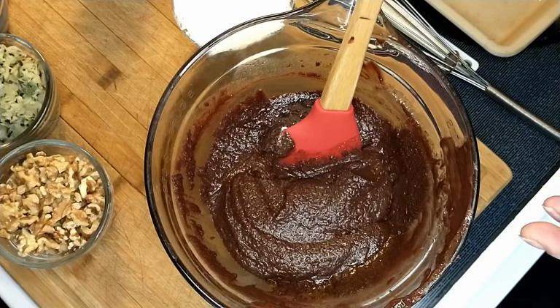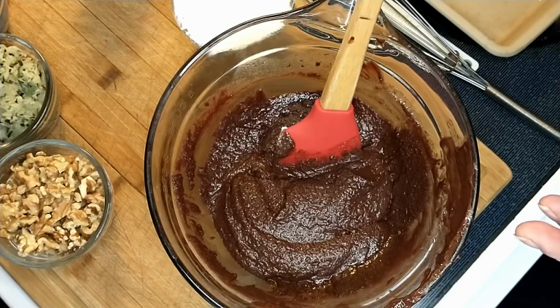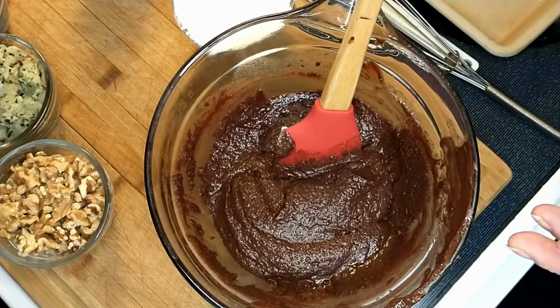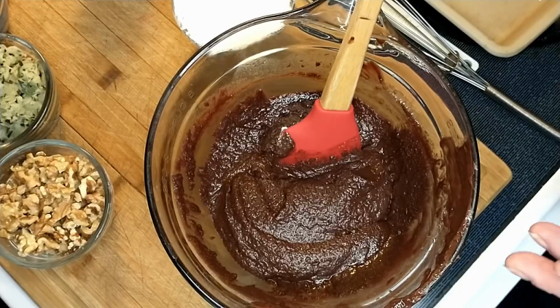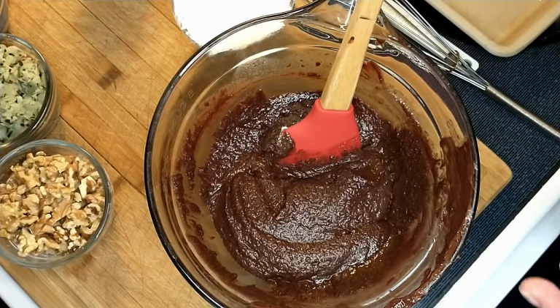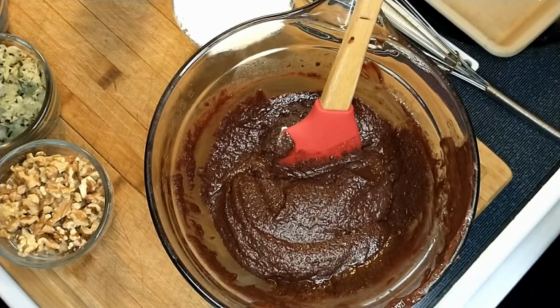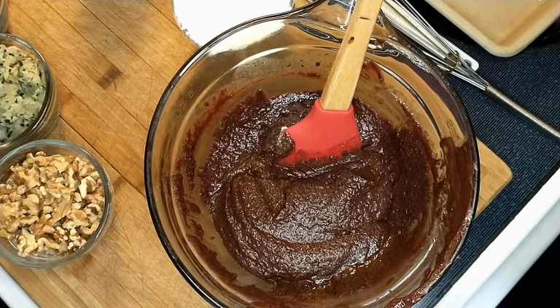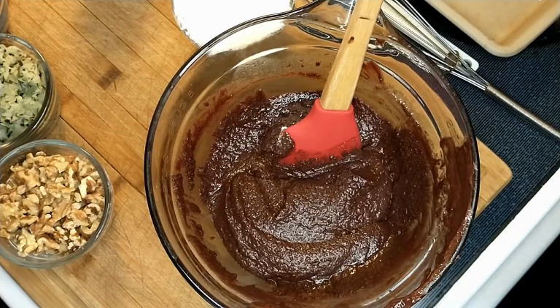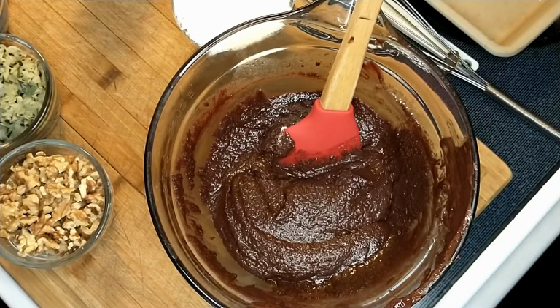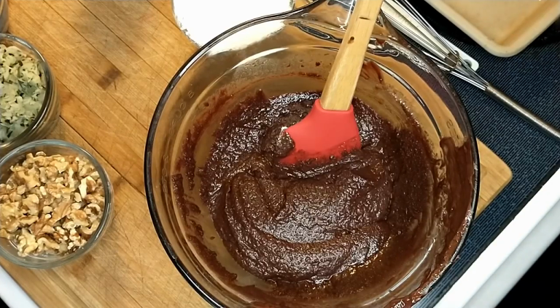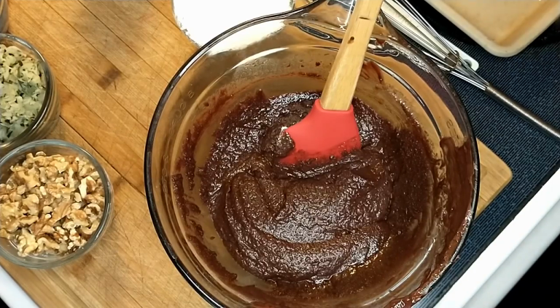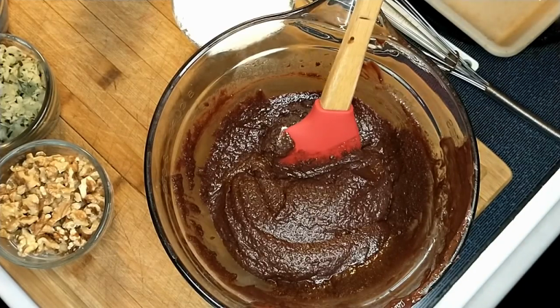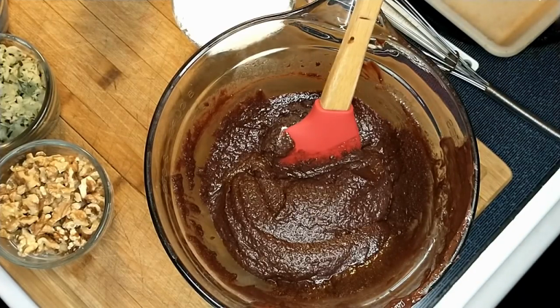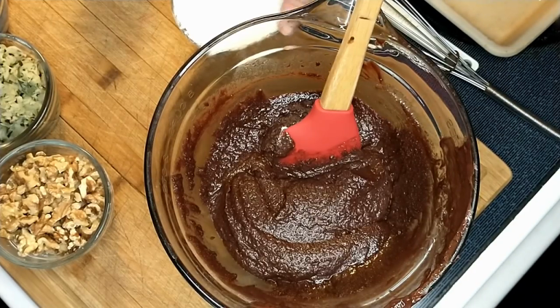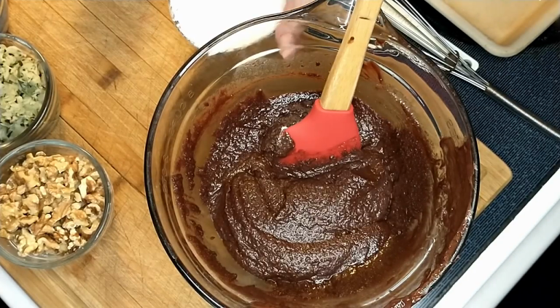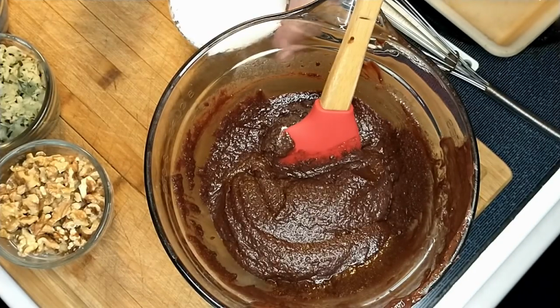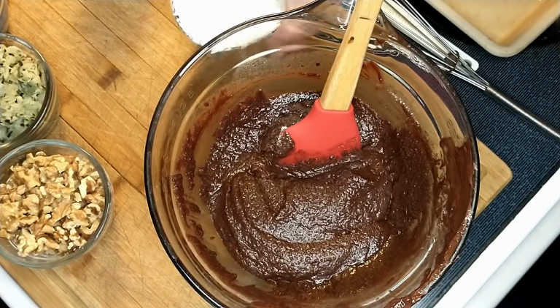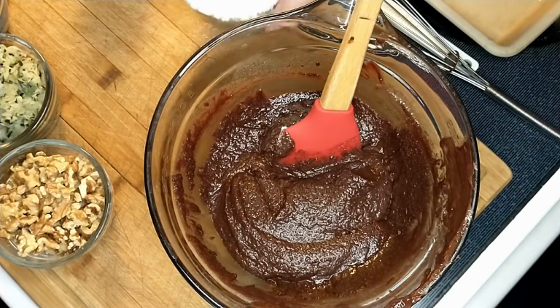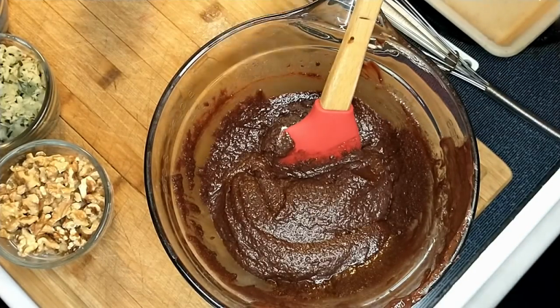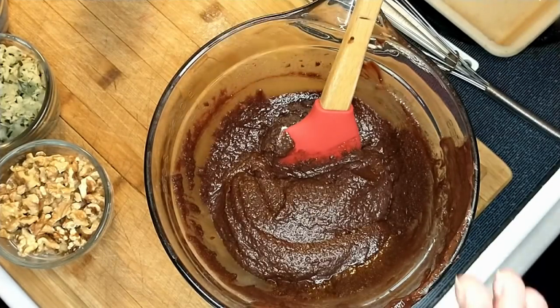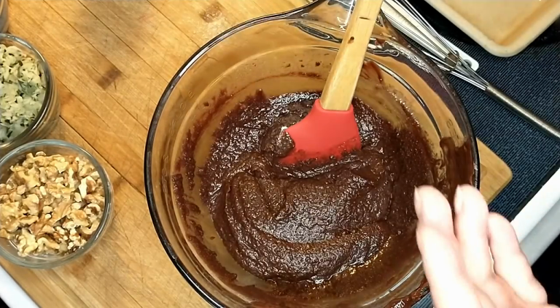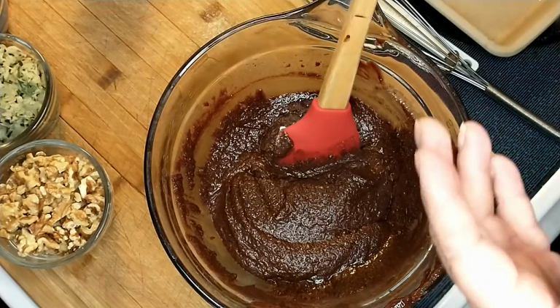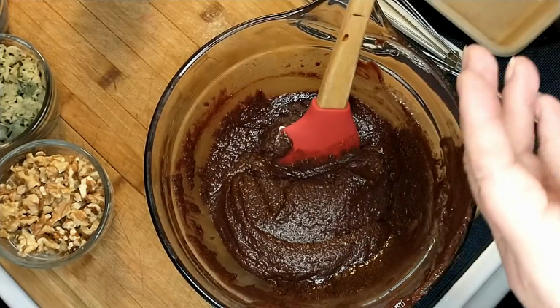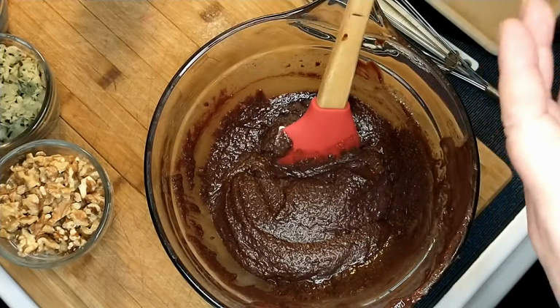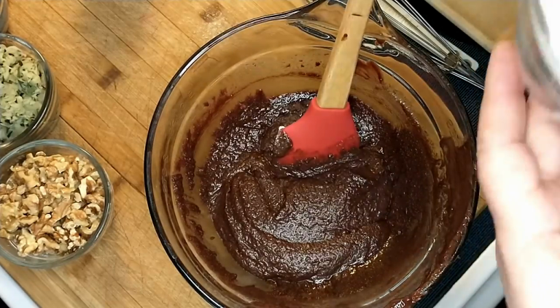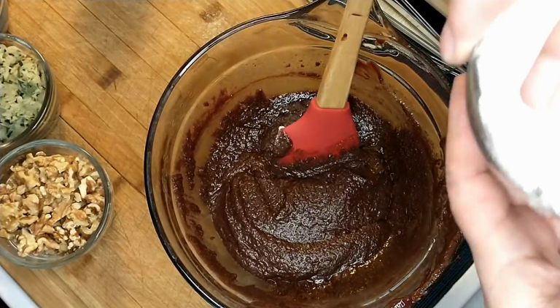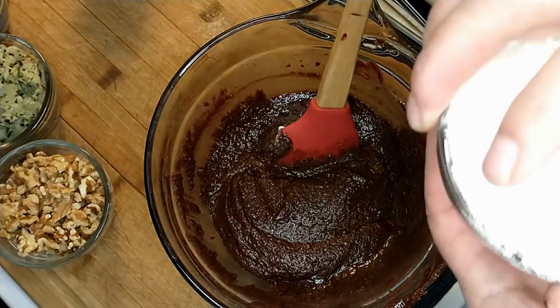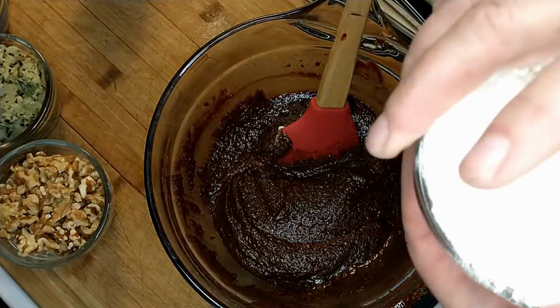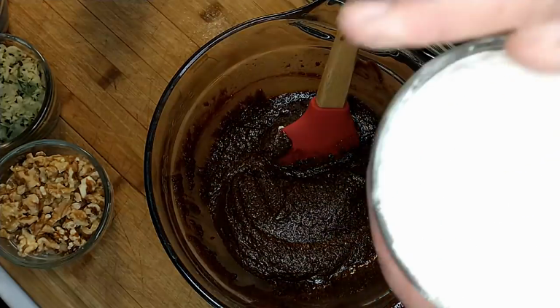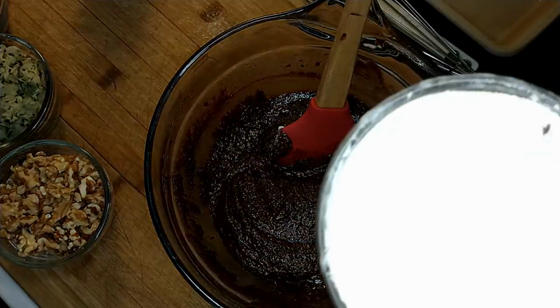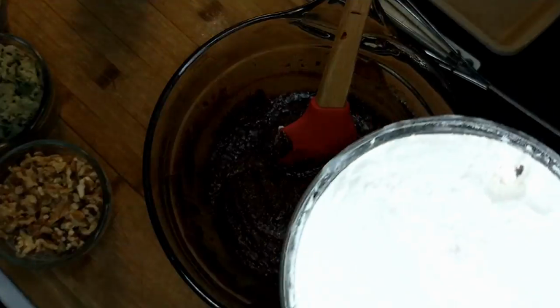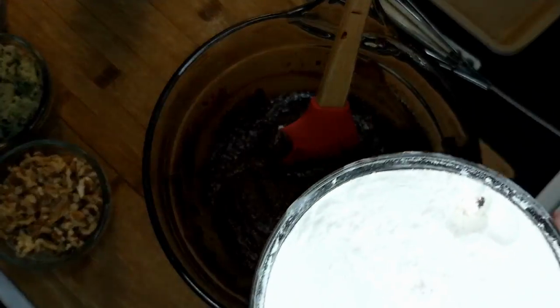Now we're going to add the flour, and this is one cup. This is our one-cup batter bowl.